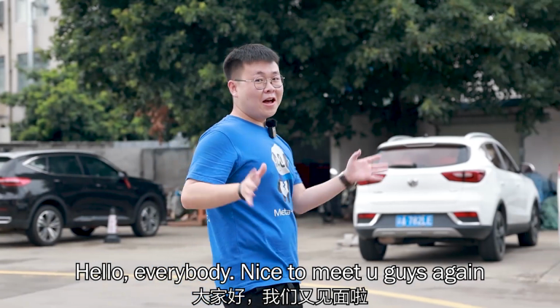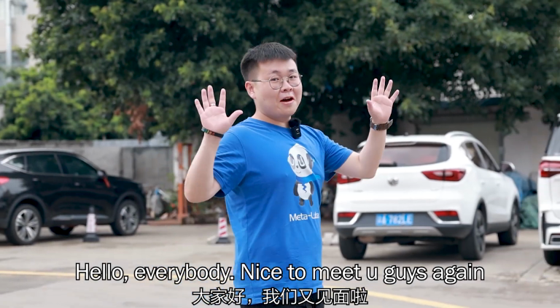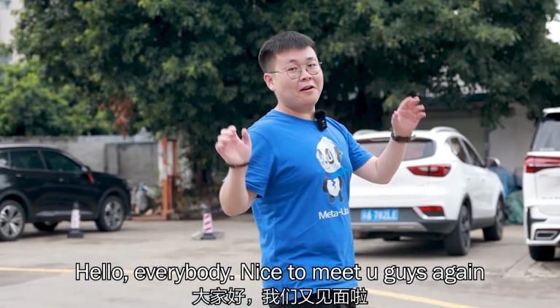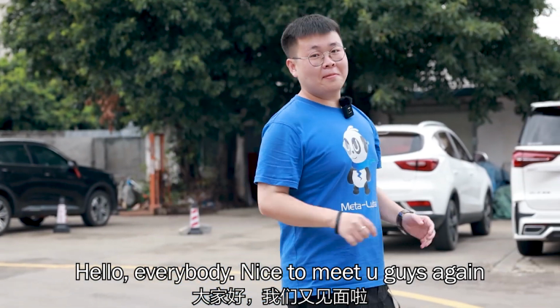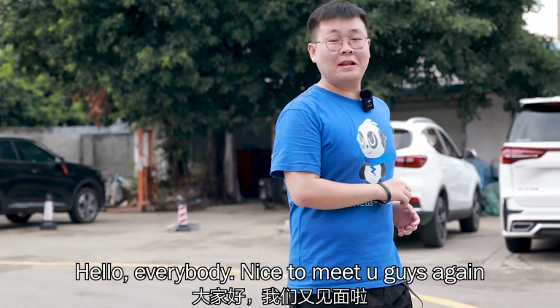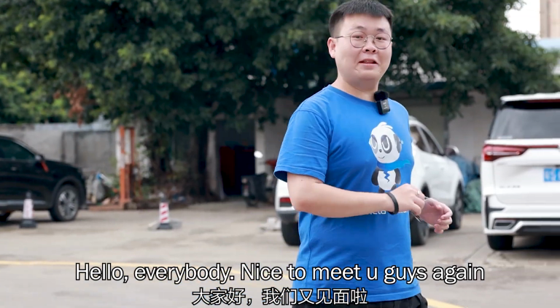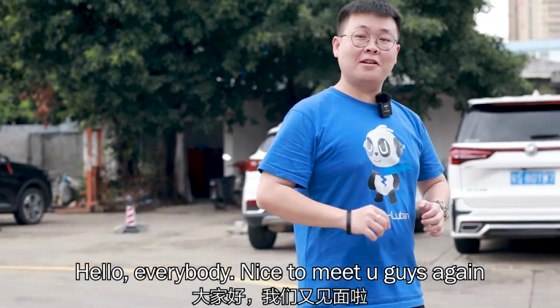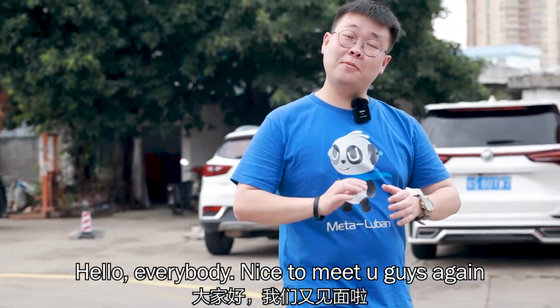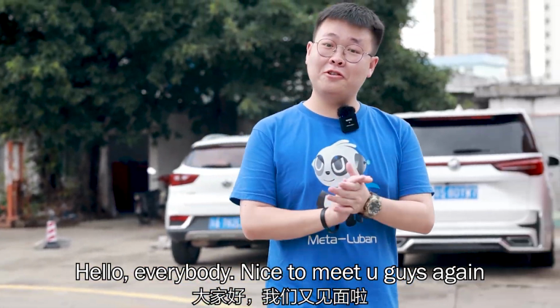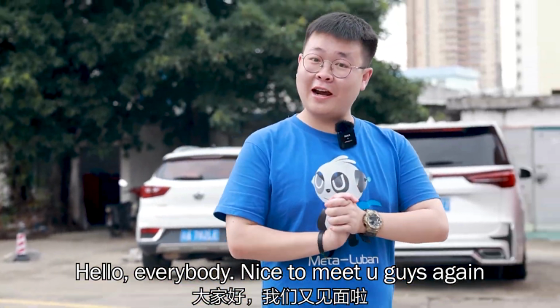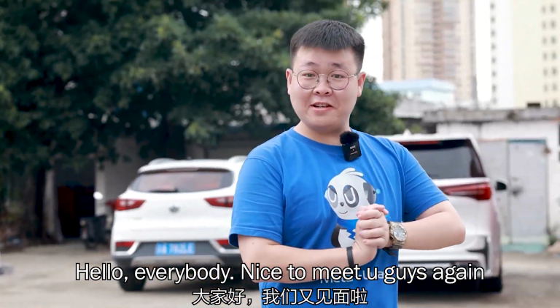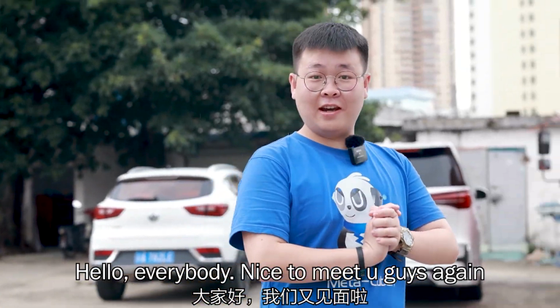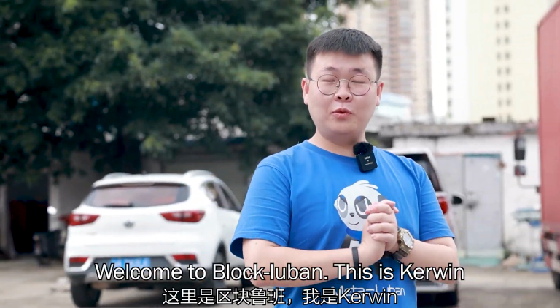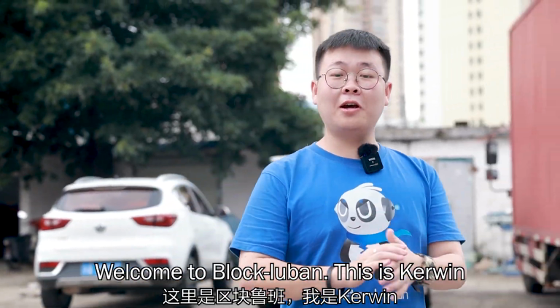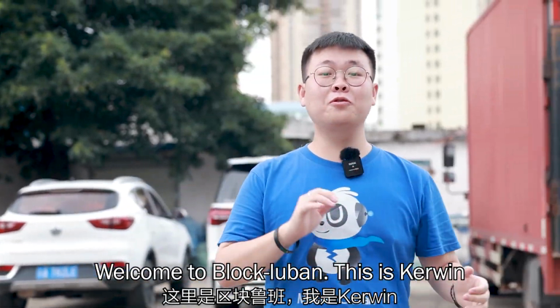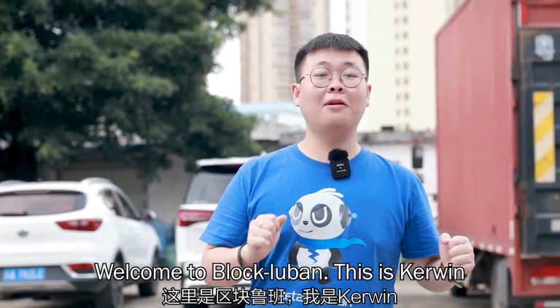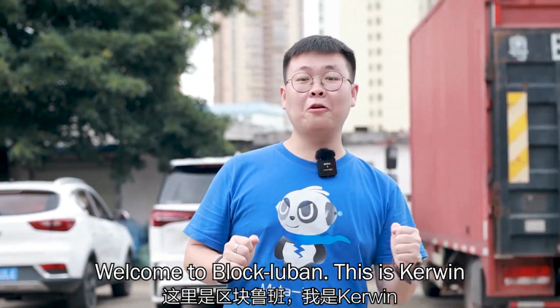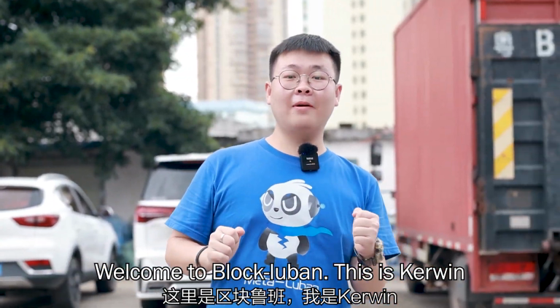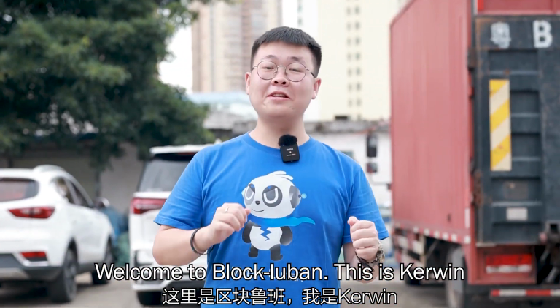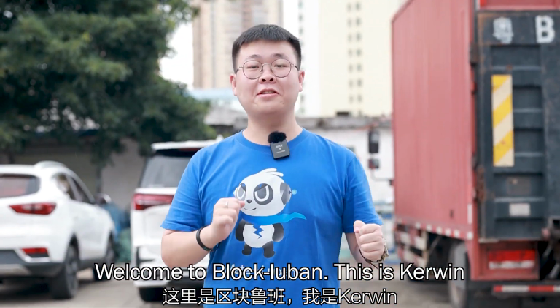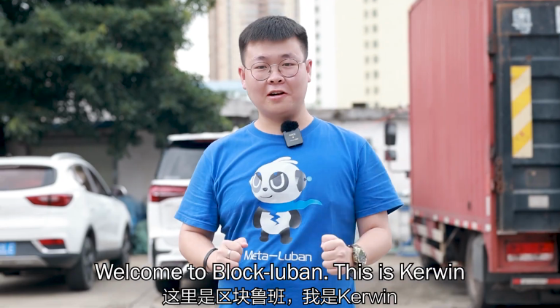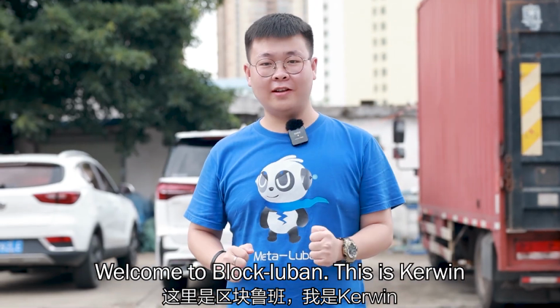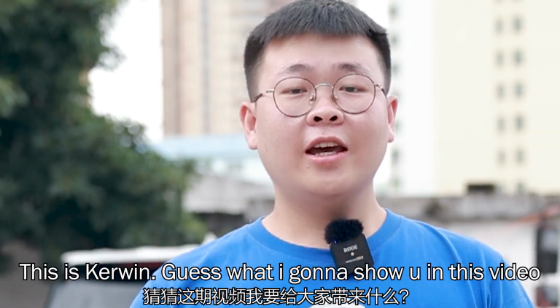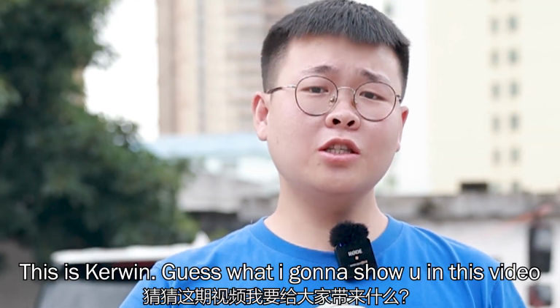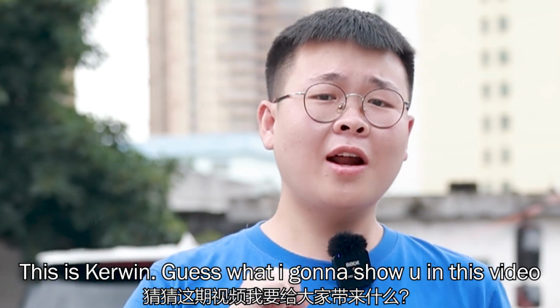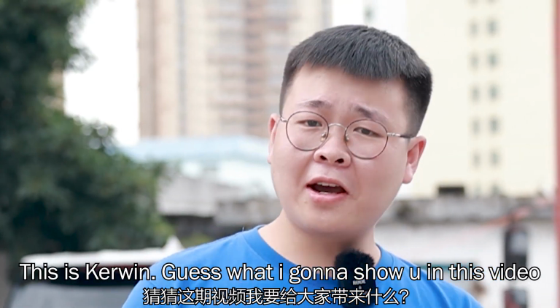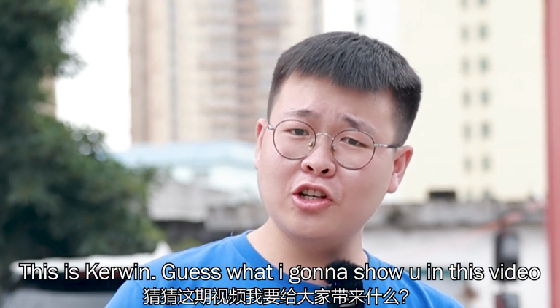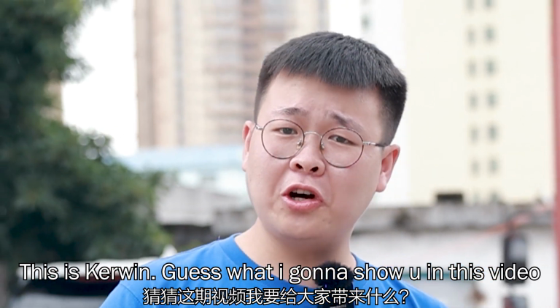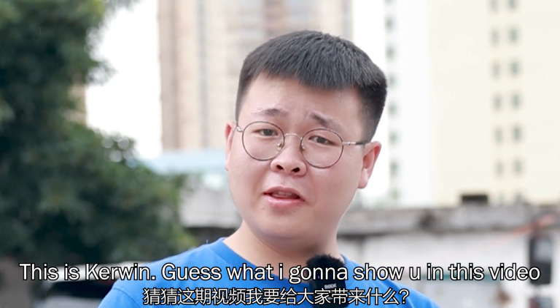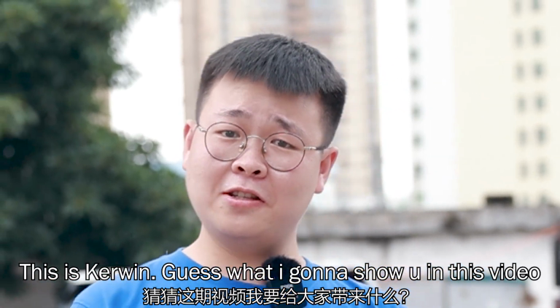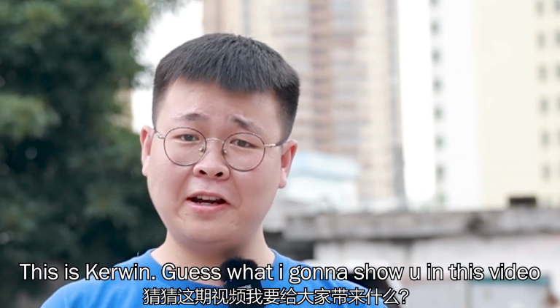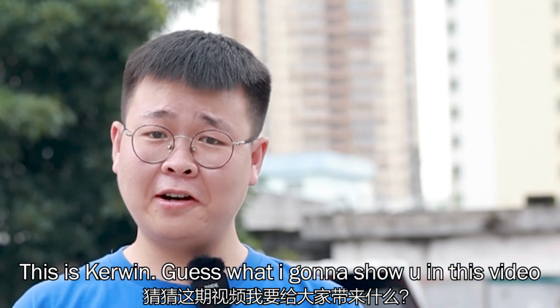Hello everybody, nice to meet you guys again. Welcome to Bloodlube and this is Kevin. Guess what I'm going to show you in this video?